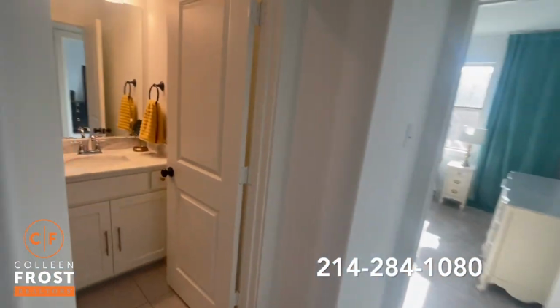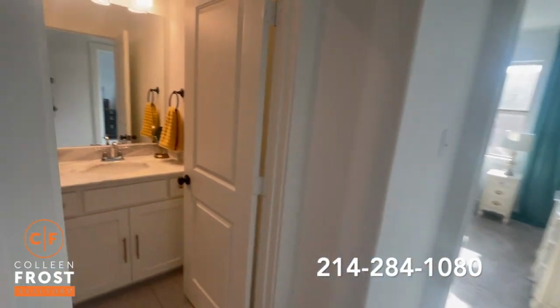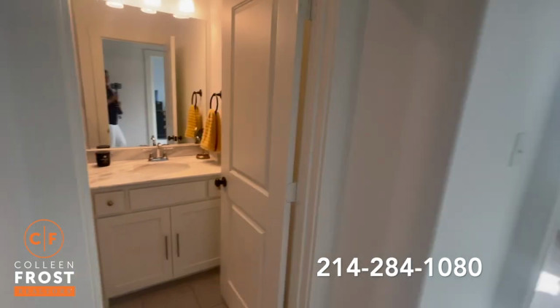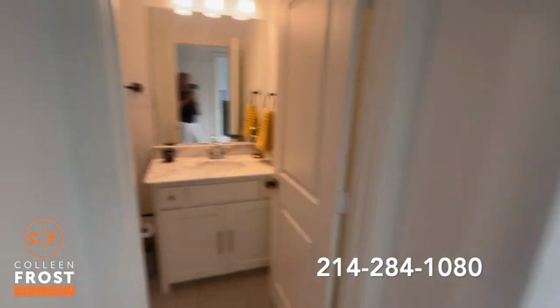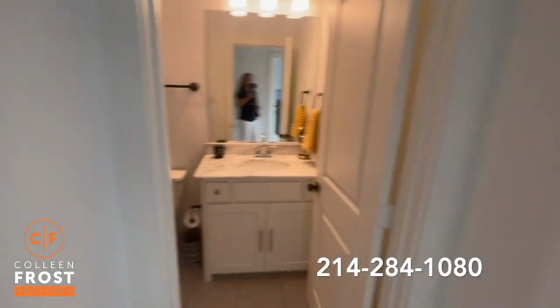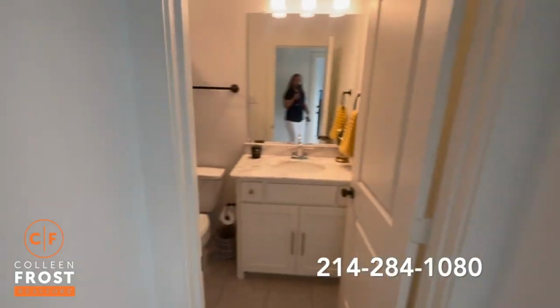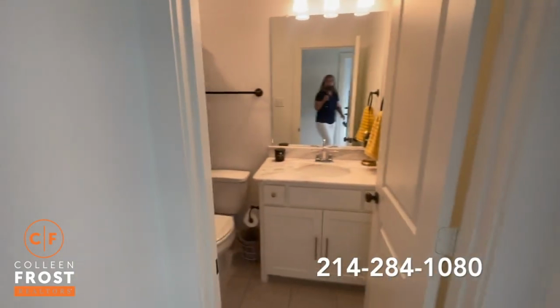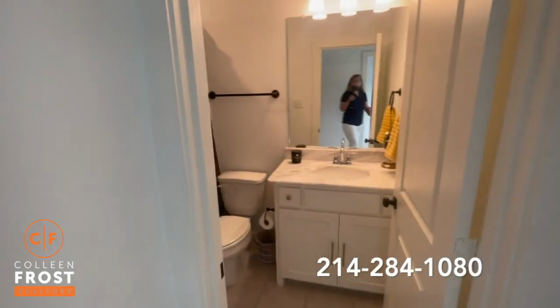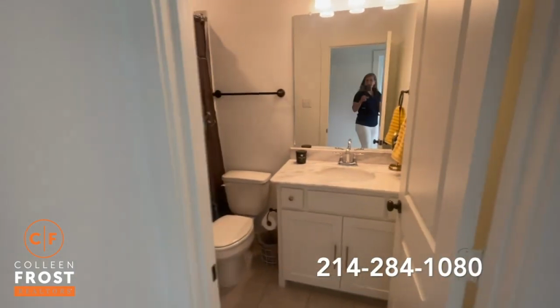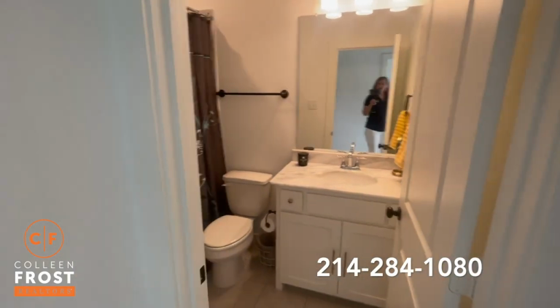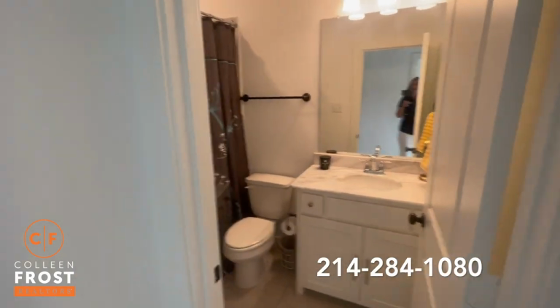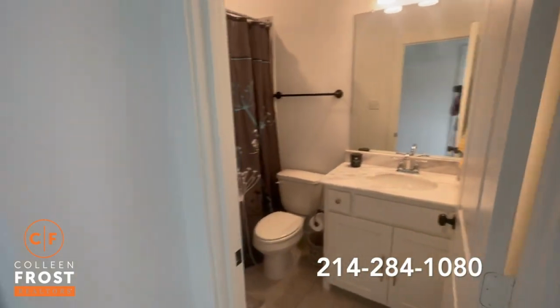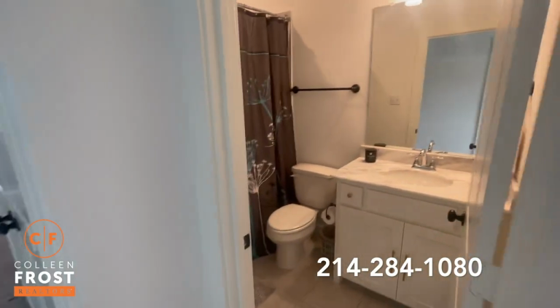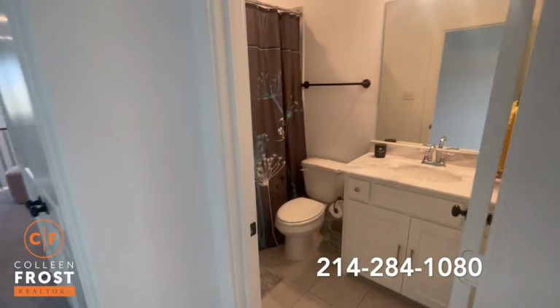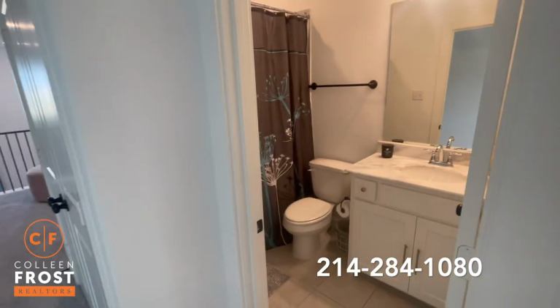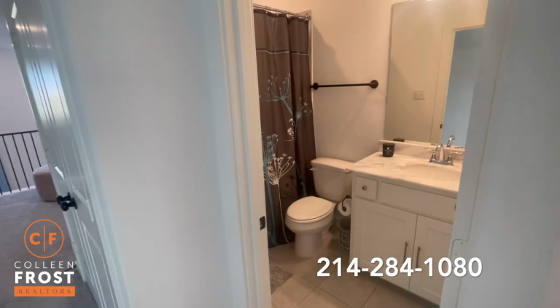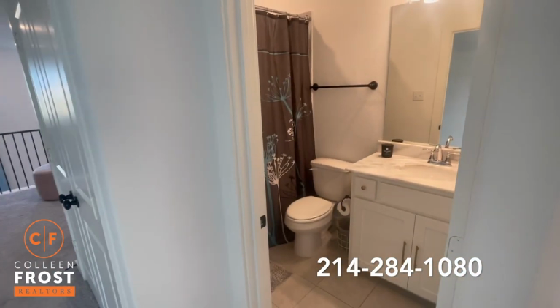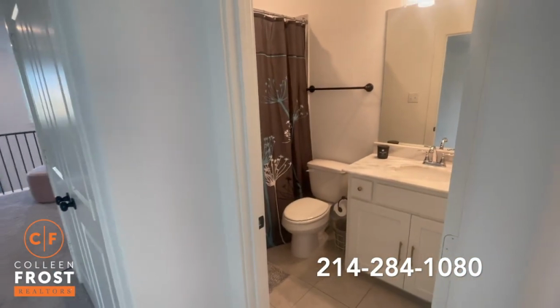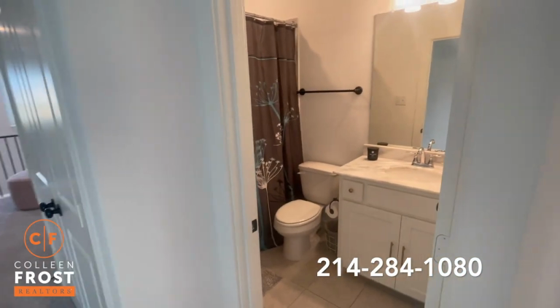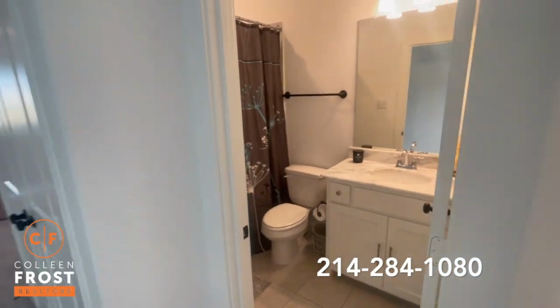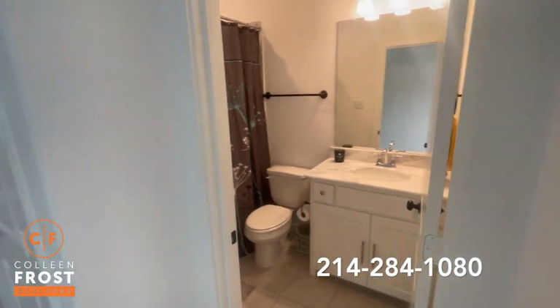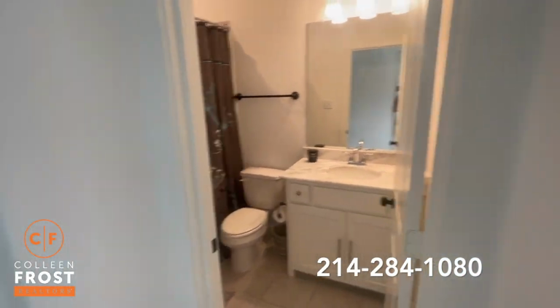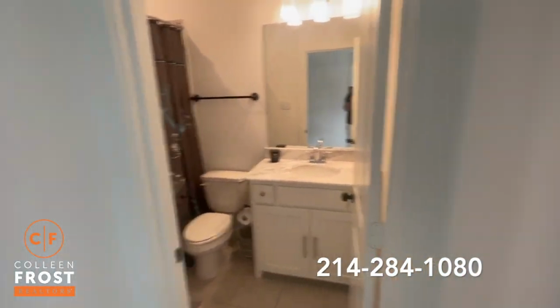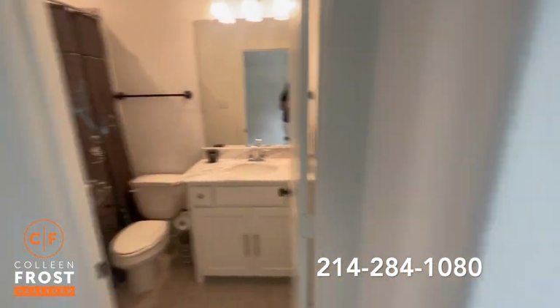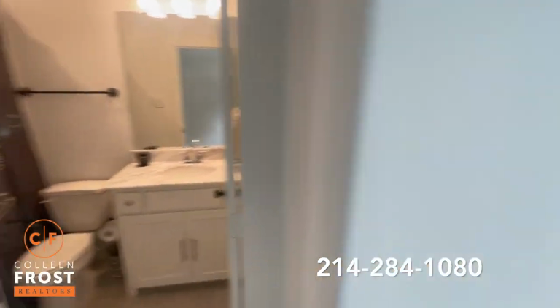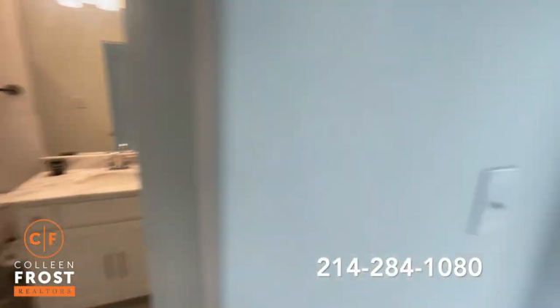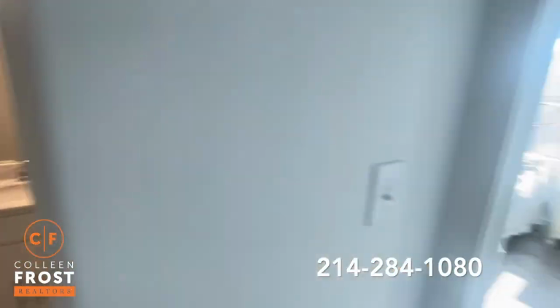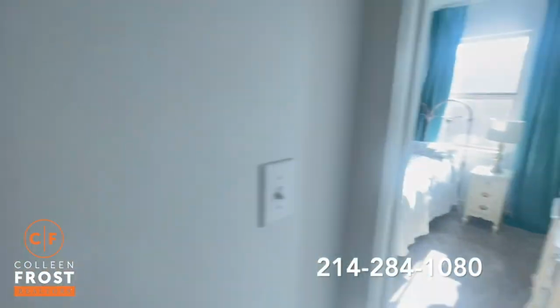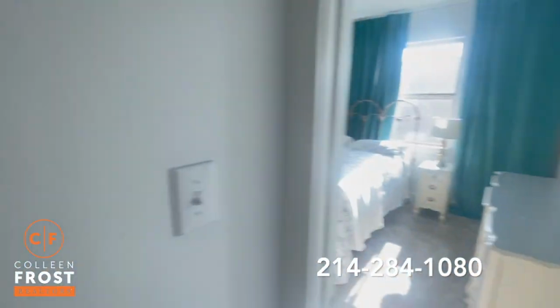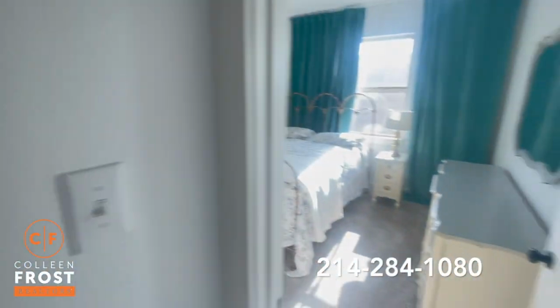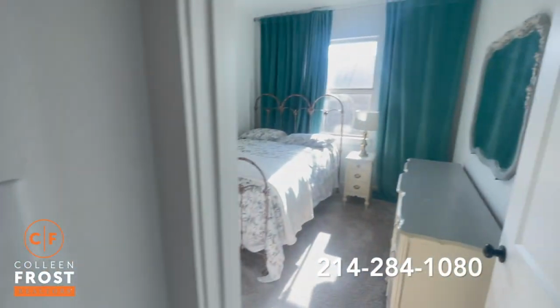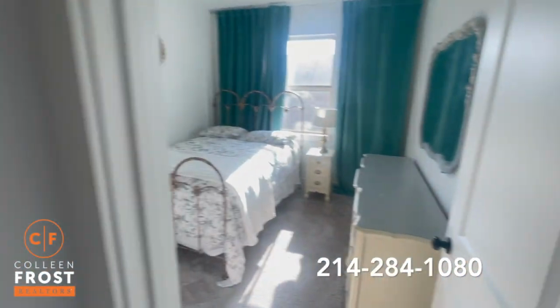Here's the secondary bathroom and the second bedroom.